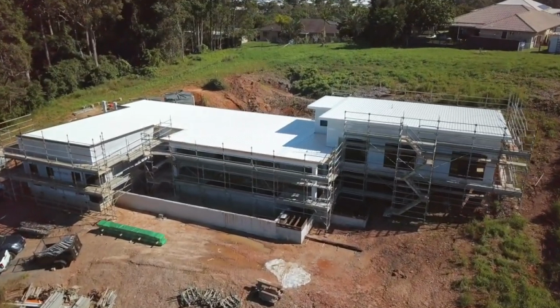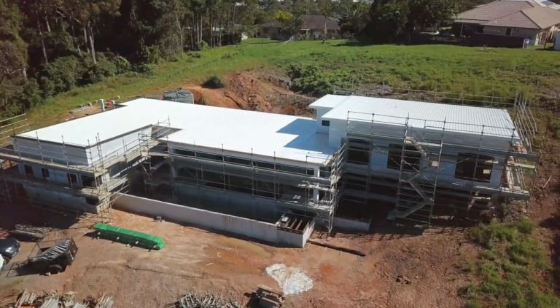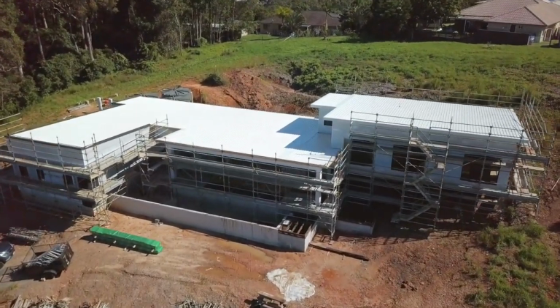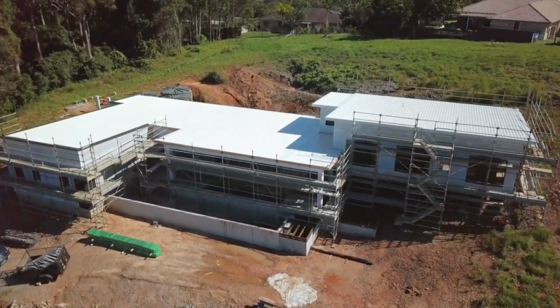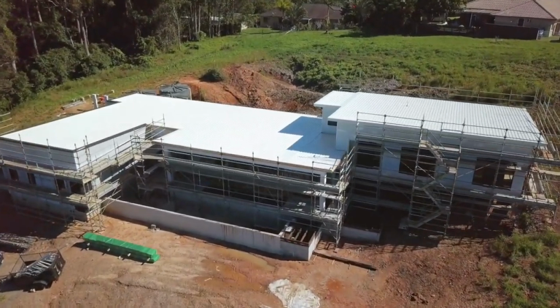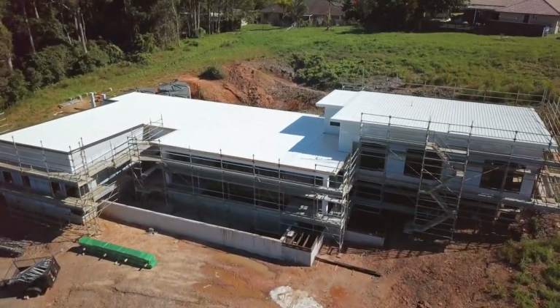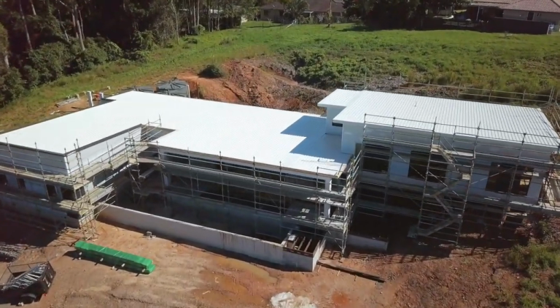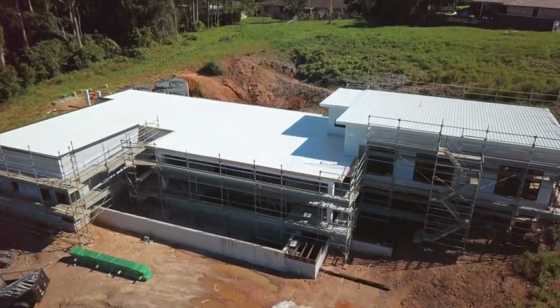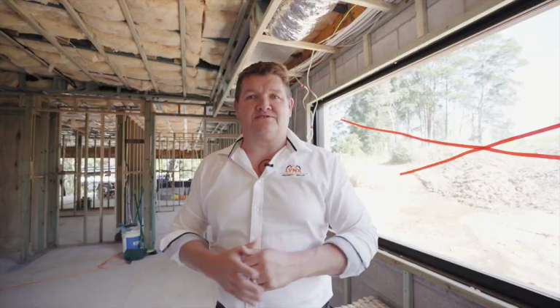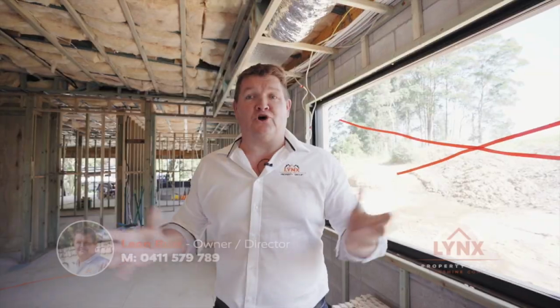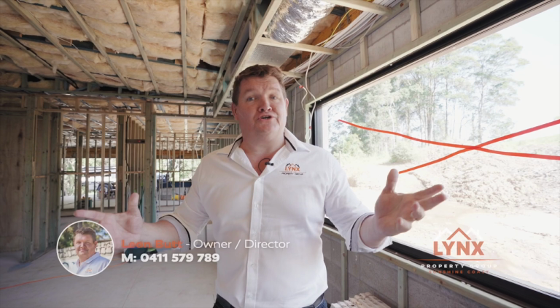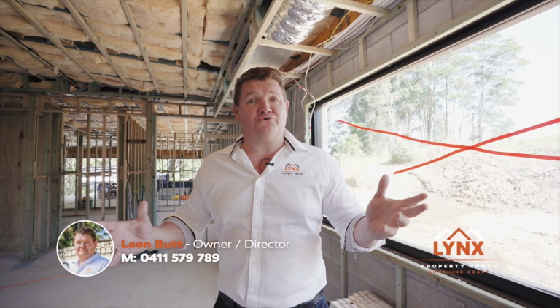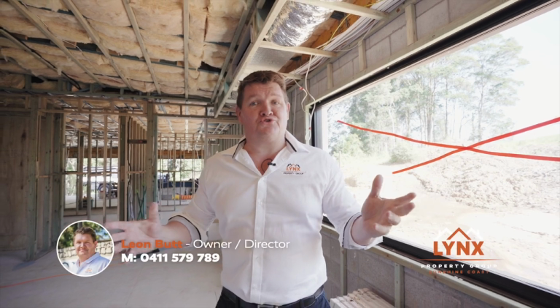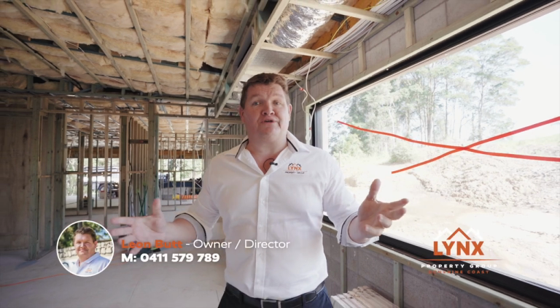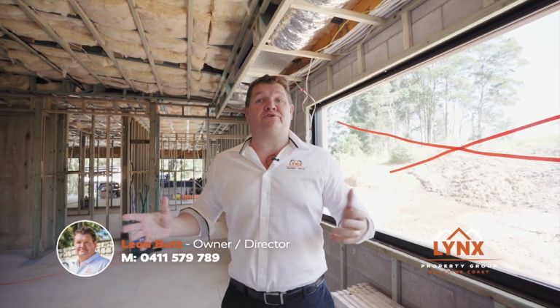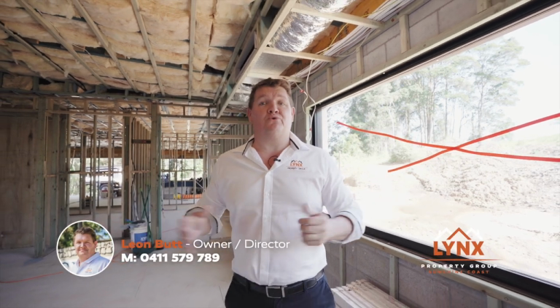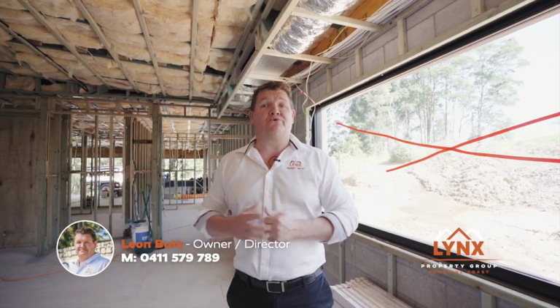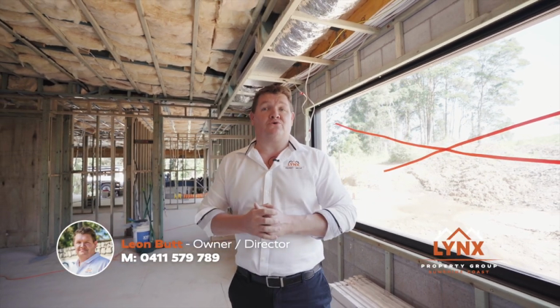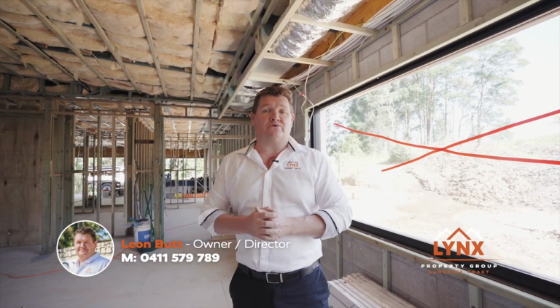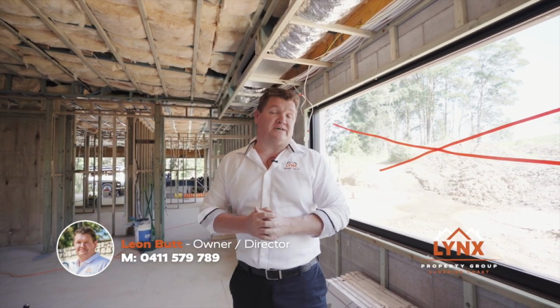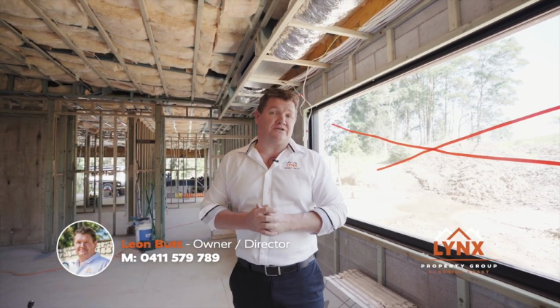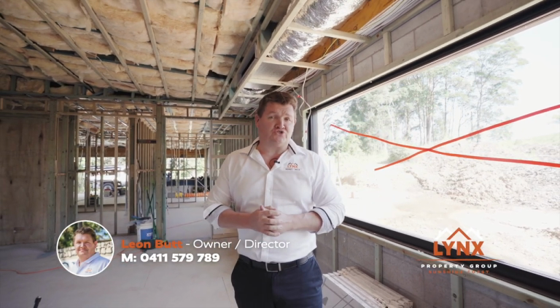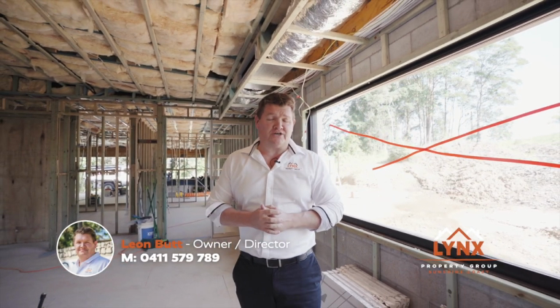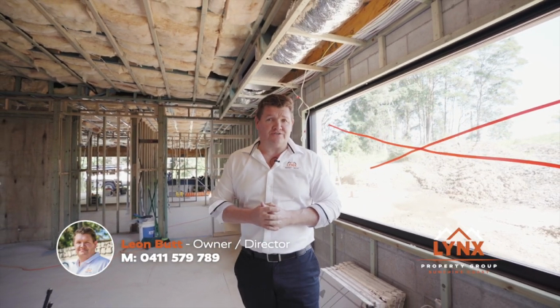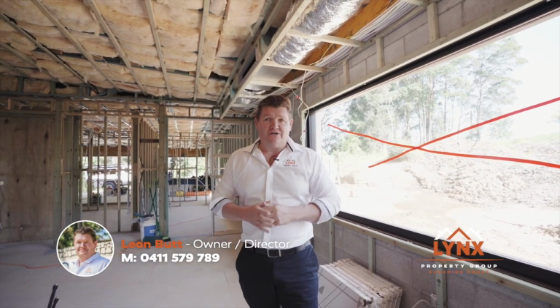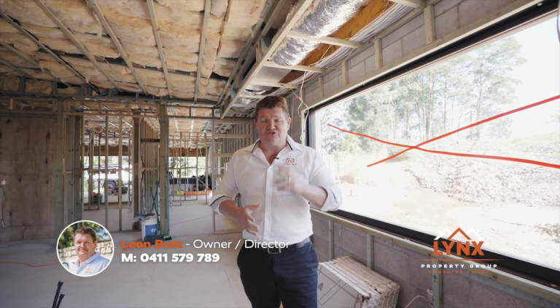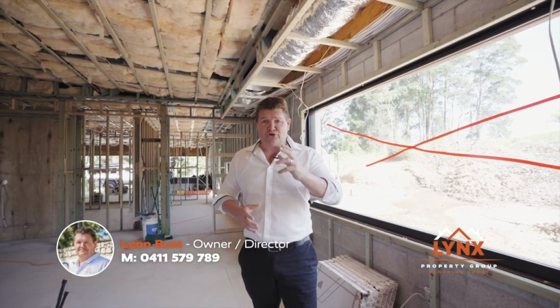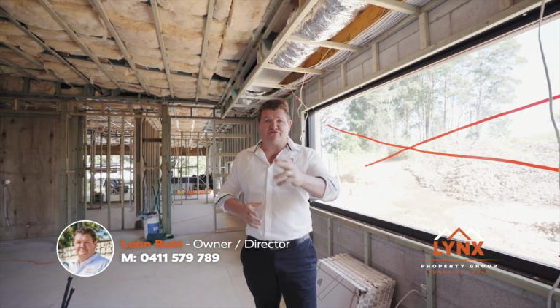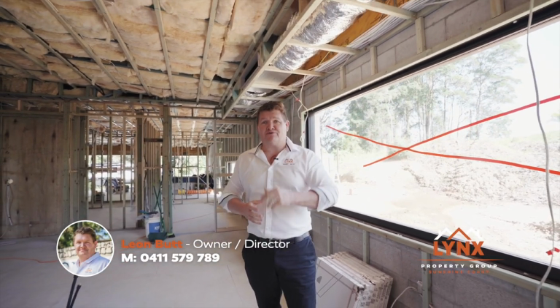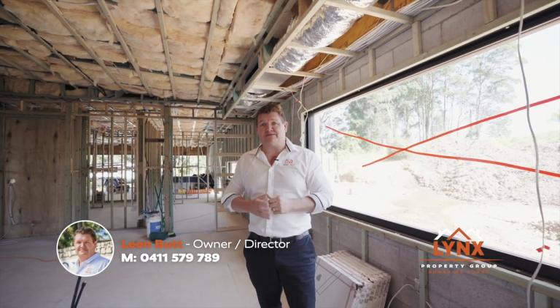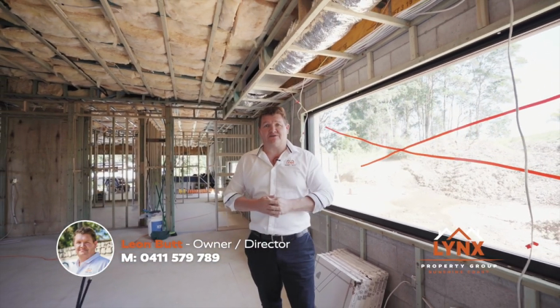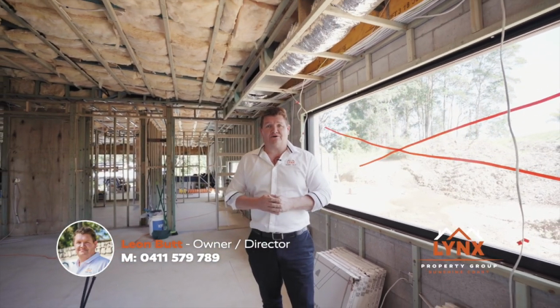G'day, Leon here from Team Lynx with exciting news. 23 Wilge Court is under construction — it's only three months to go.